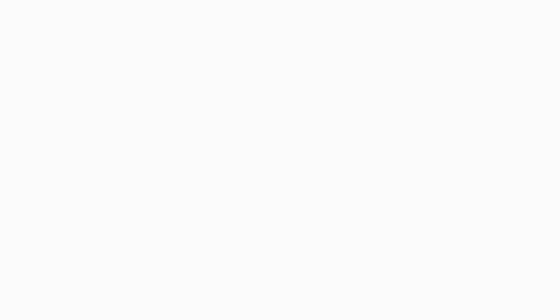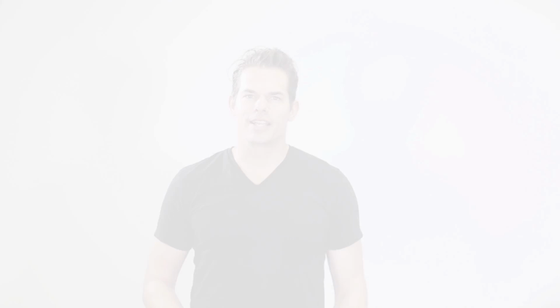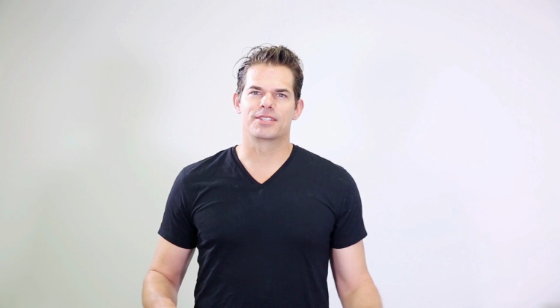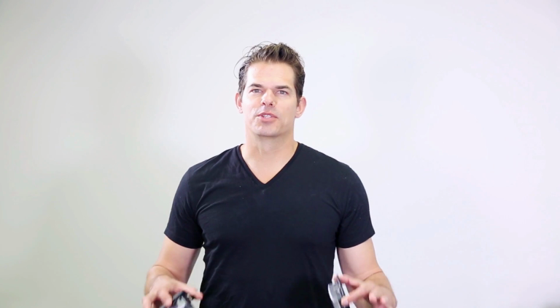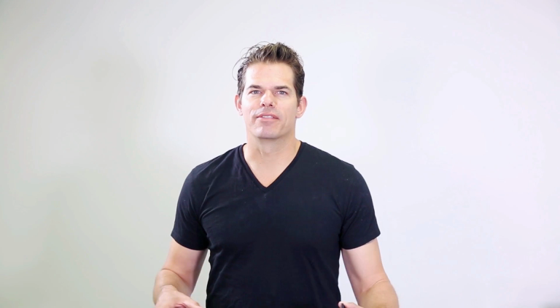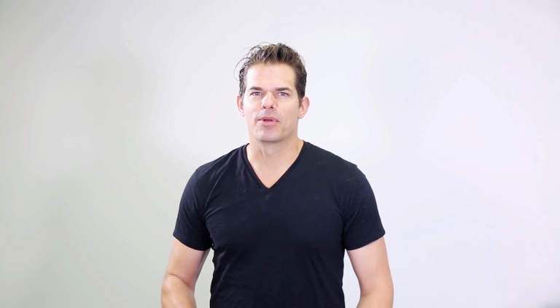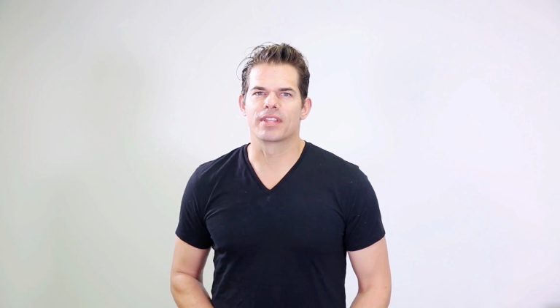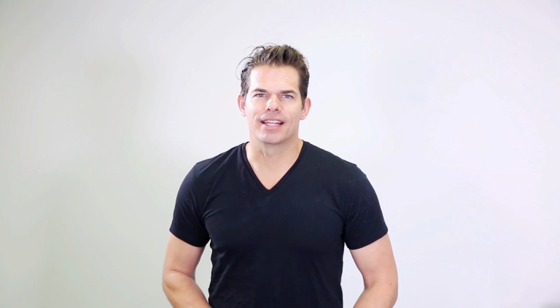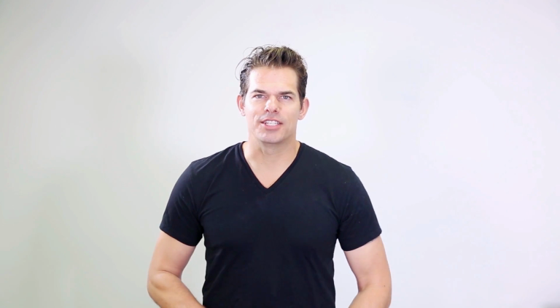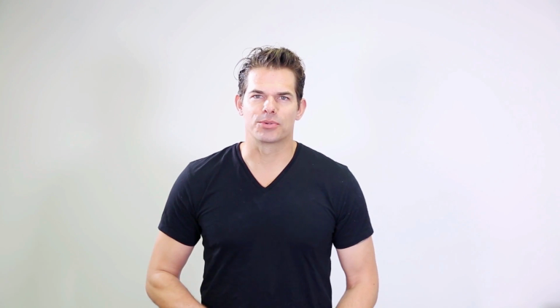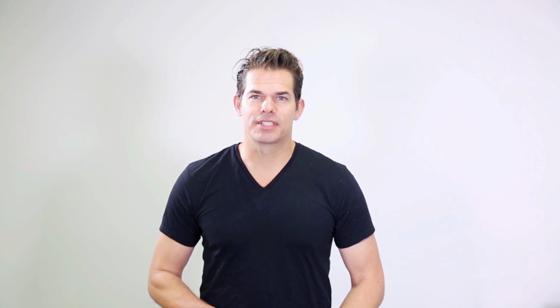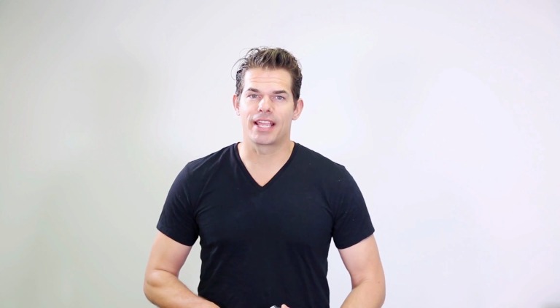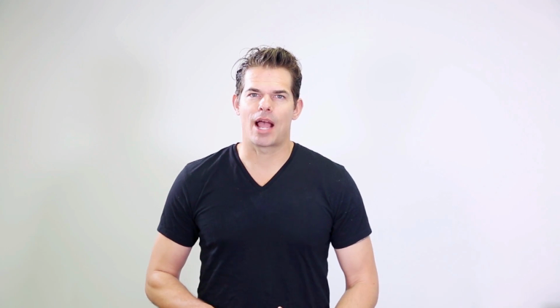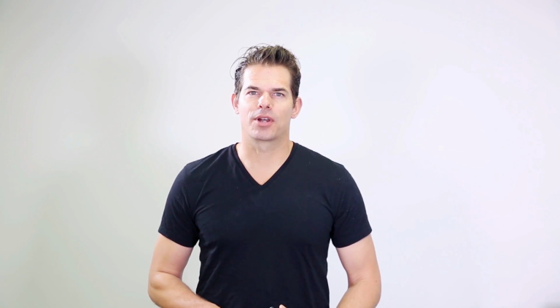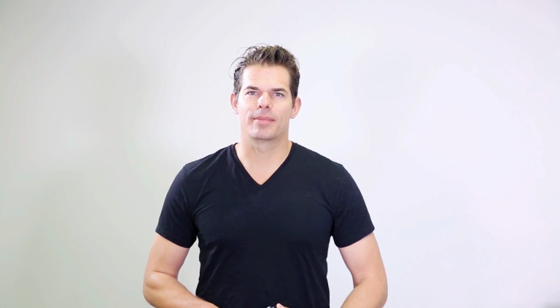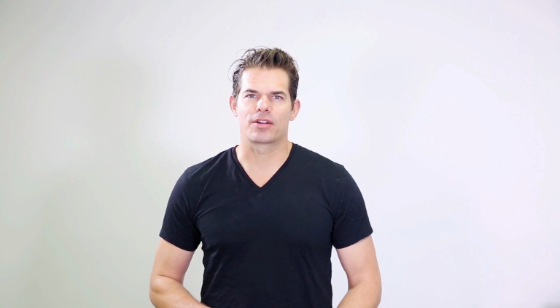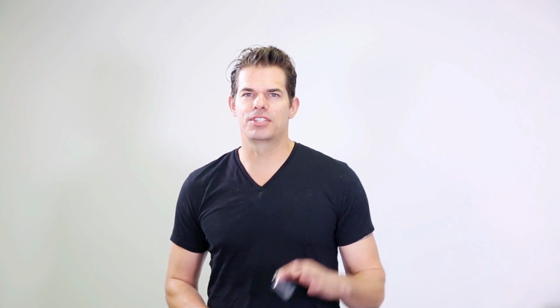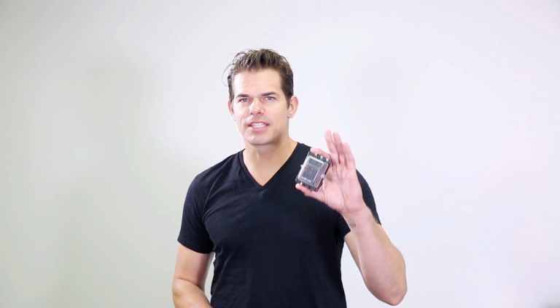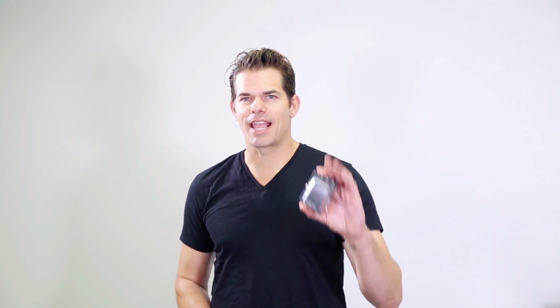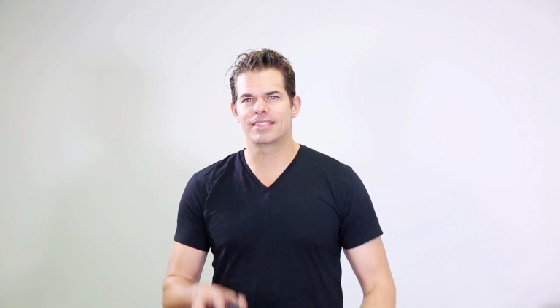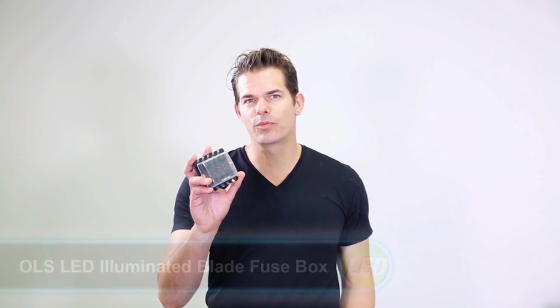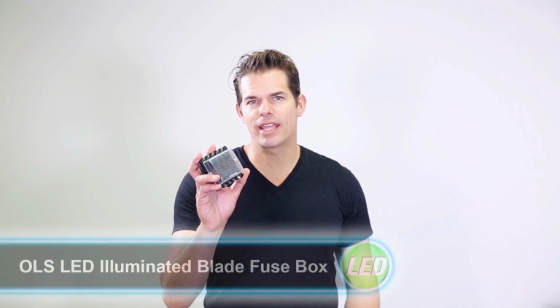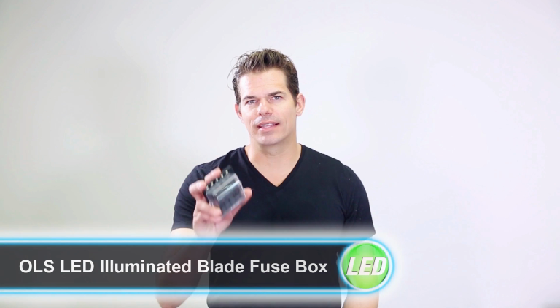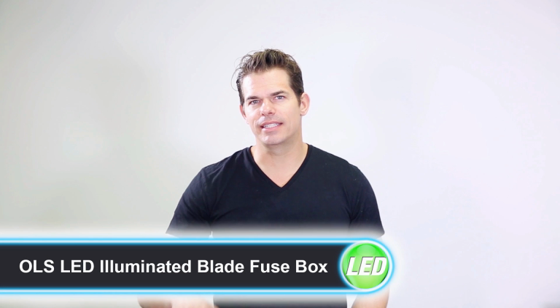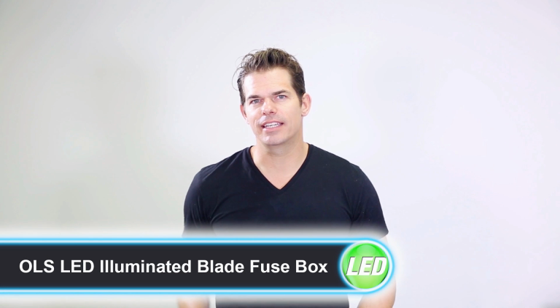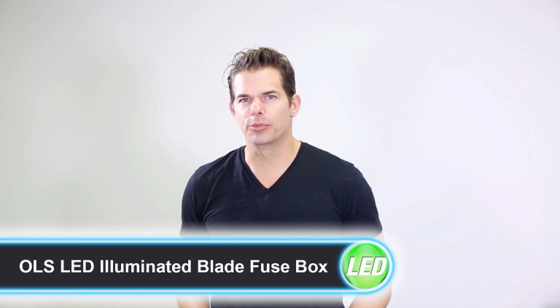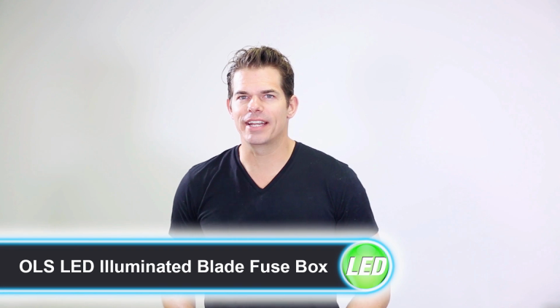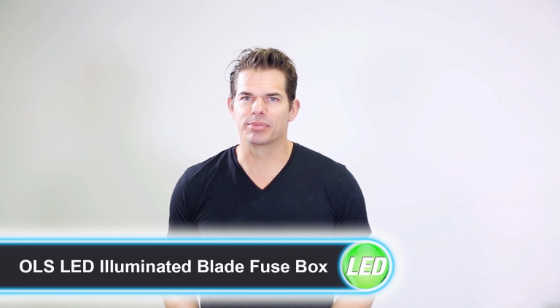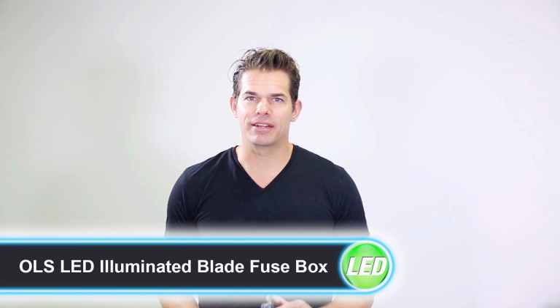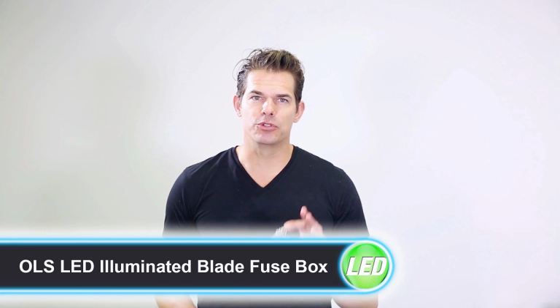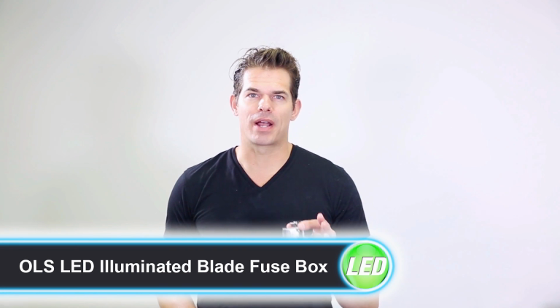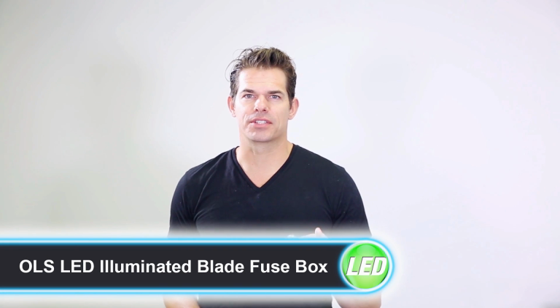Hey guys, this is Brett from the Online LED Store. Today I'll be talking about our 6 and 10-way LED illuminated blade fuse boxes.